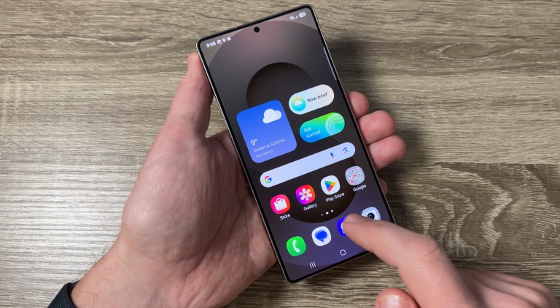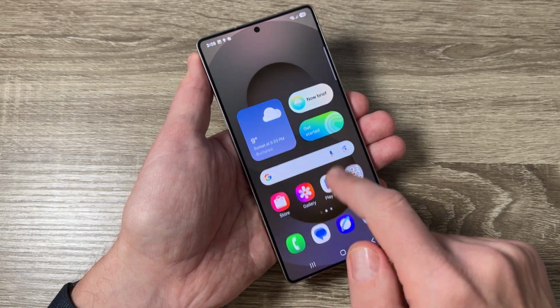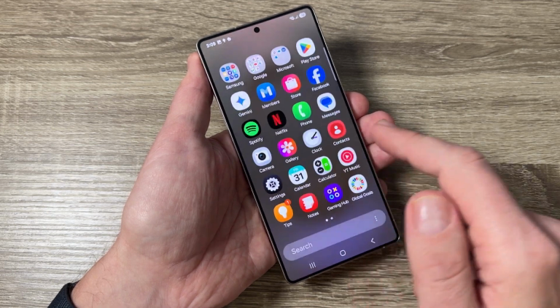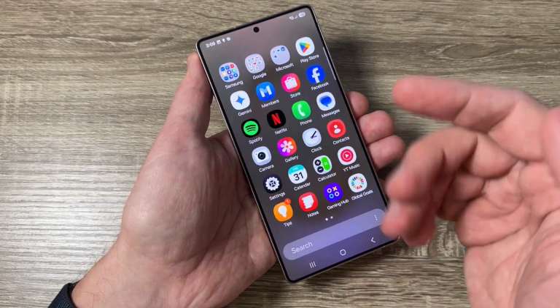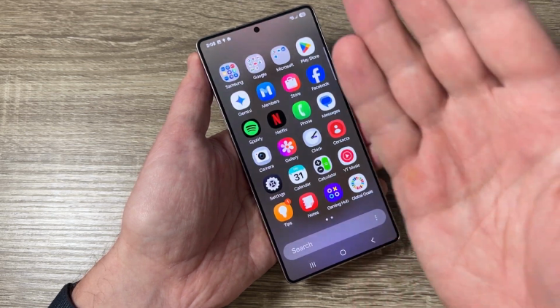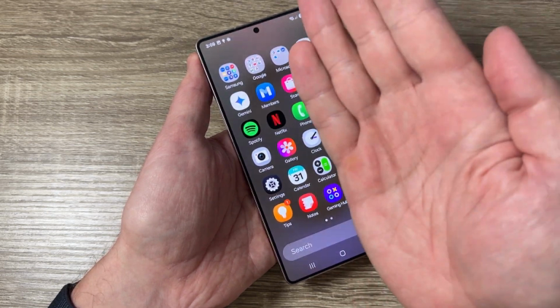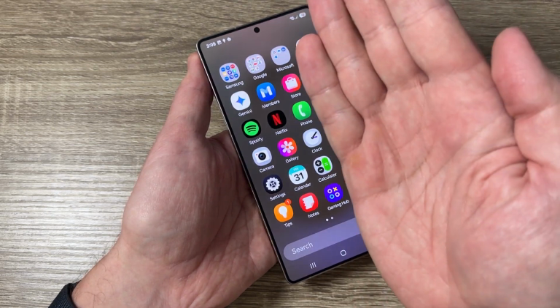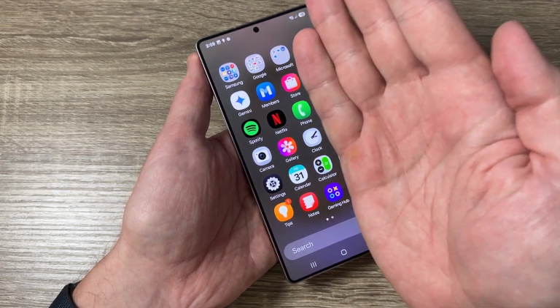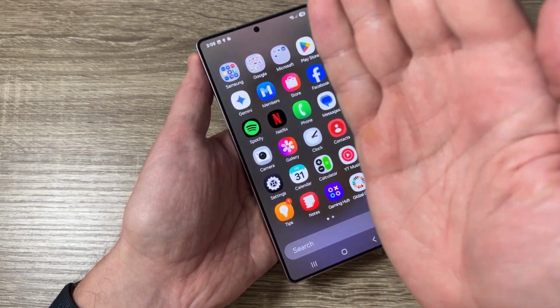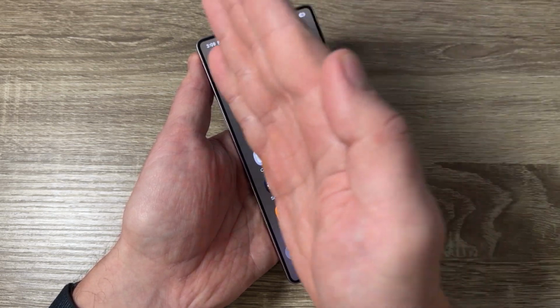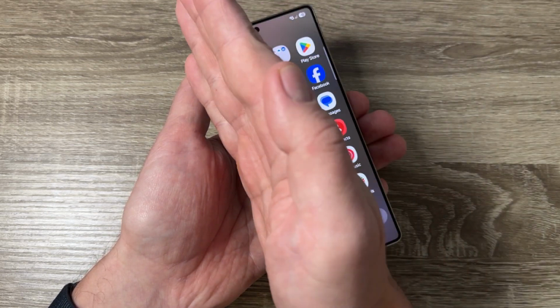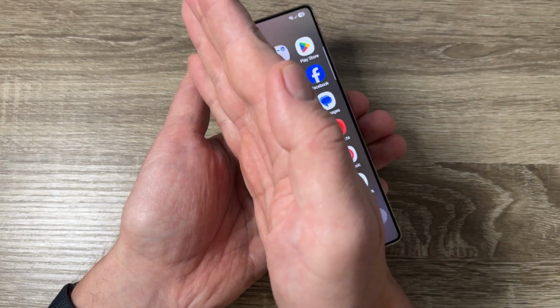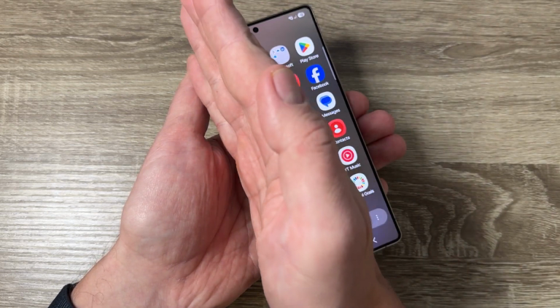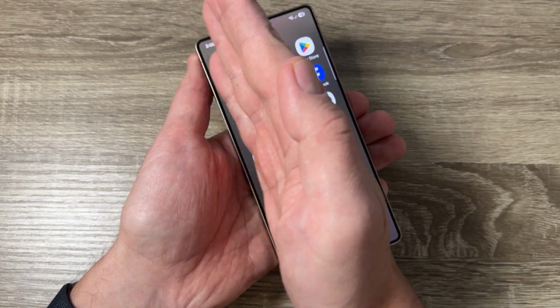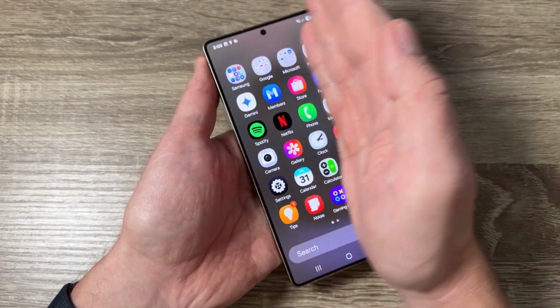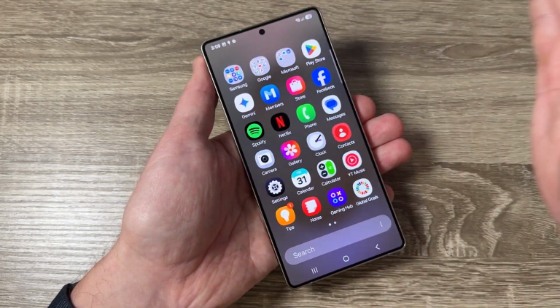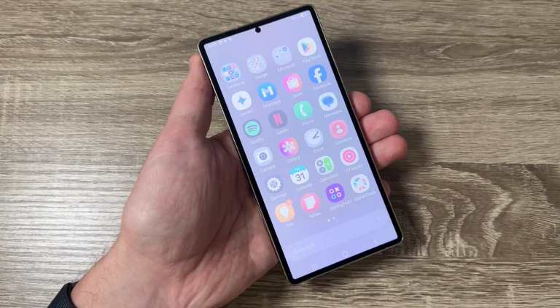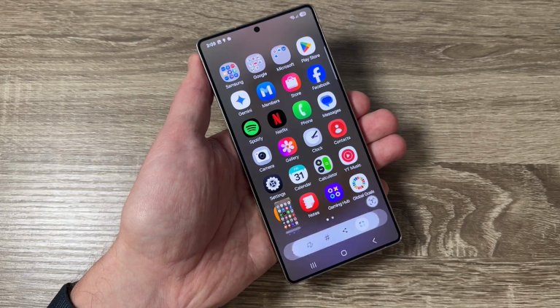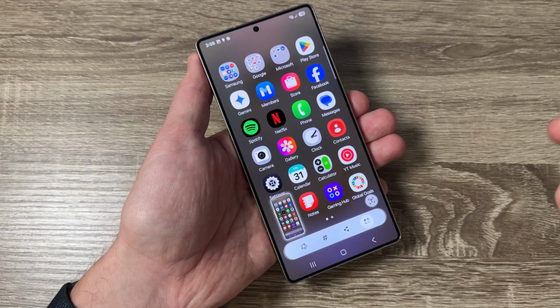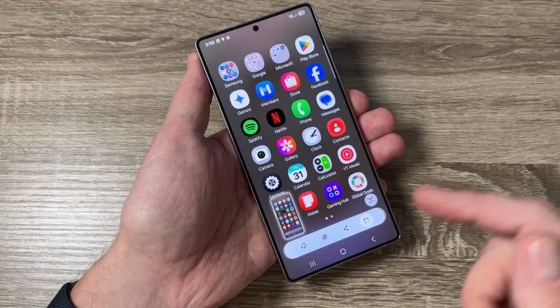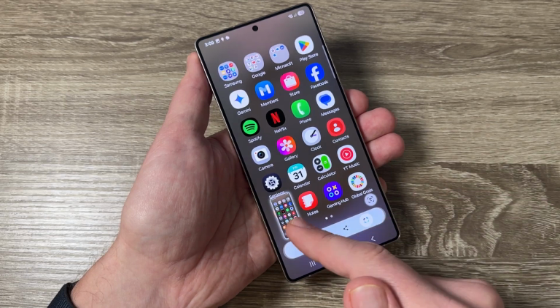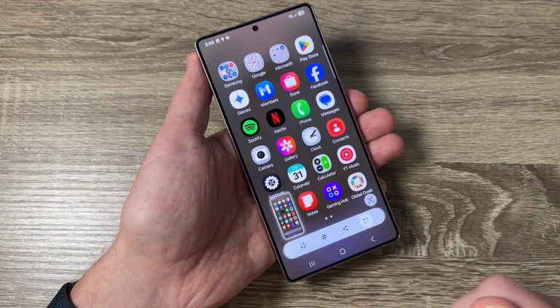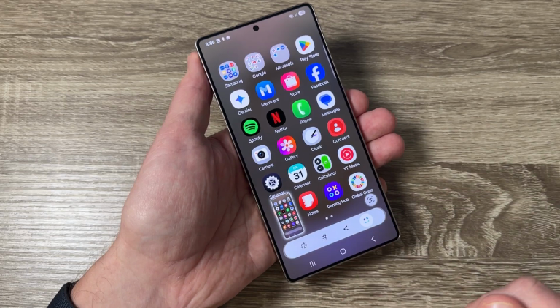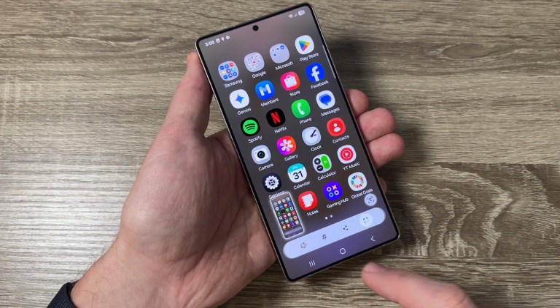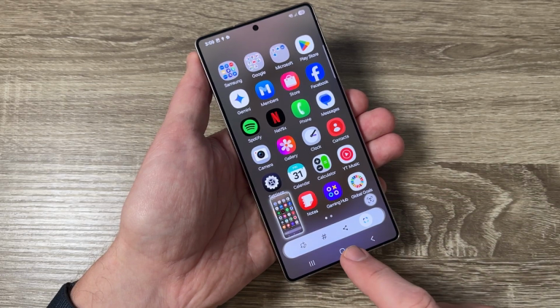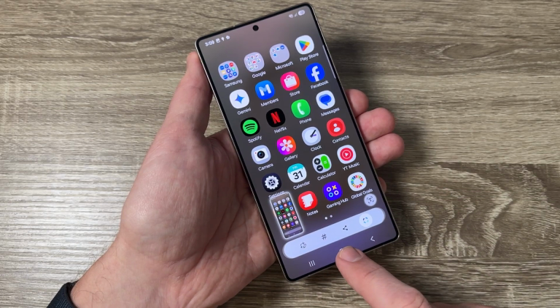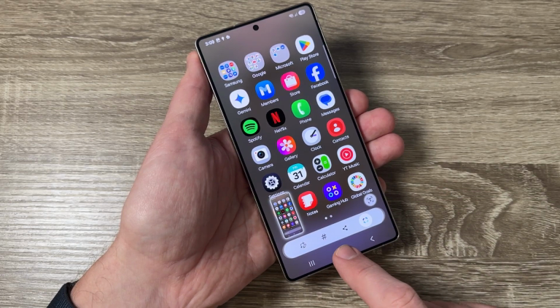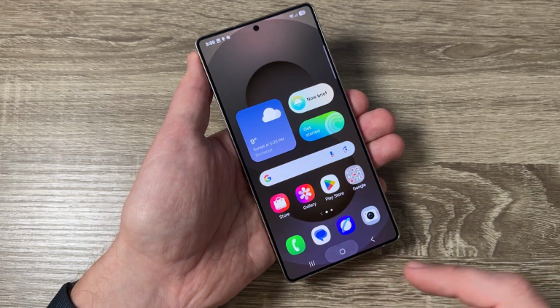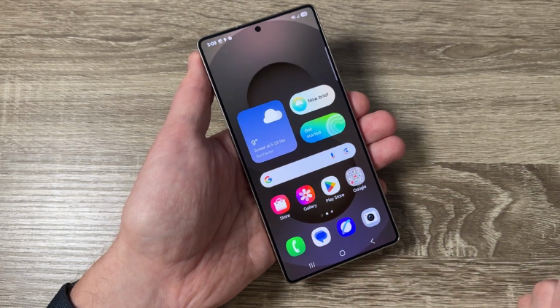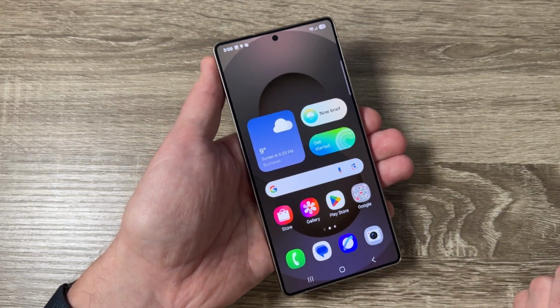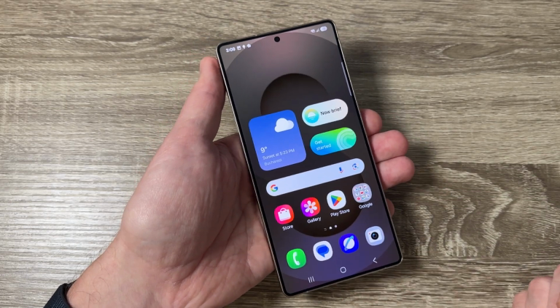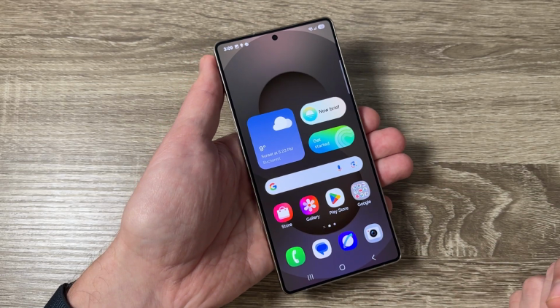Let's do it again. Touch the screen and swipe like this, and here is the screenshot.